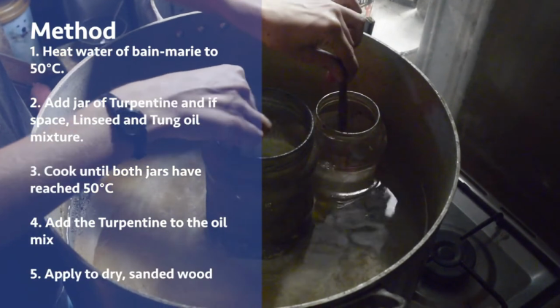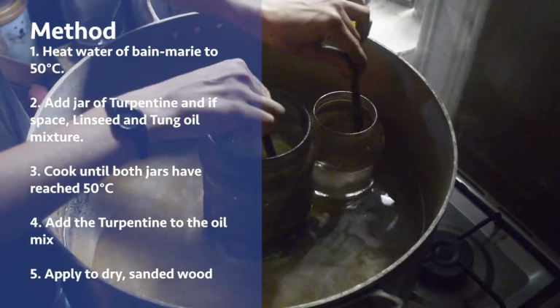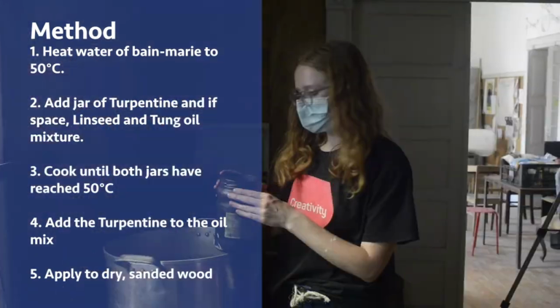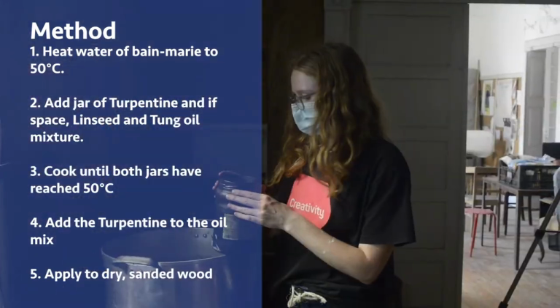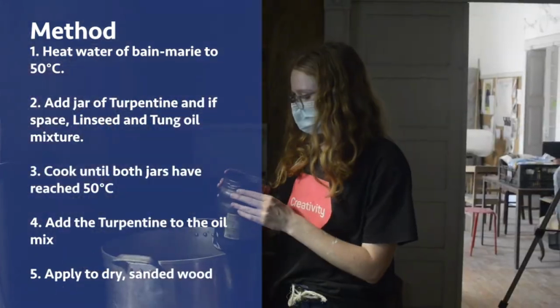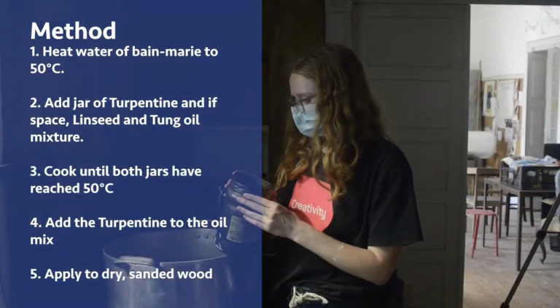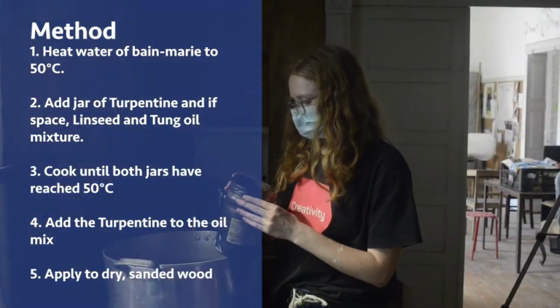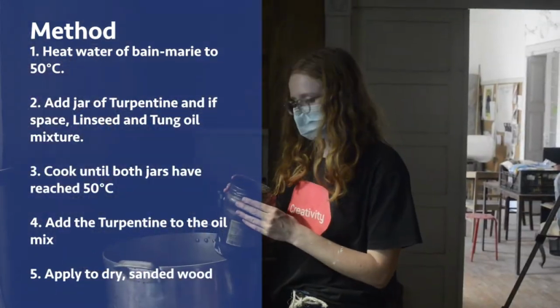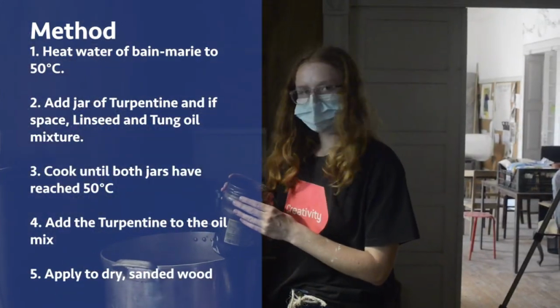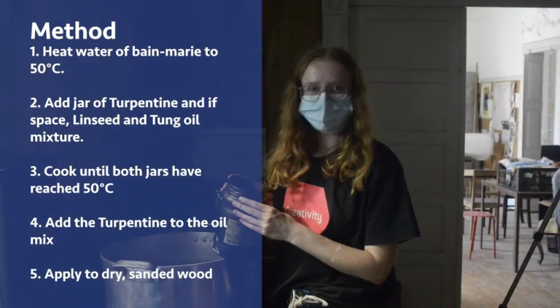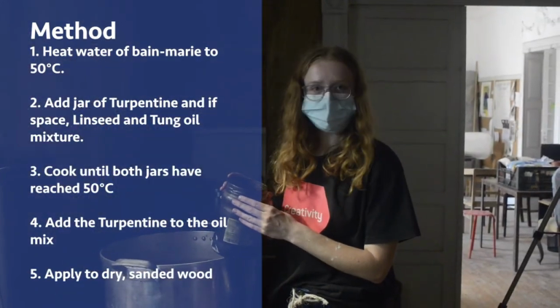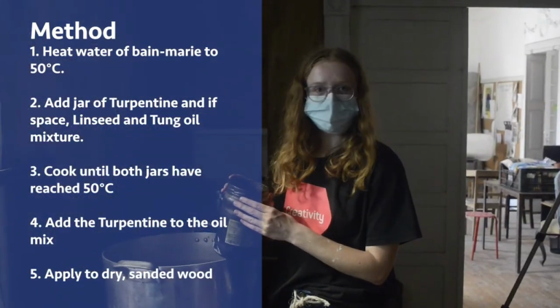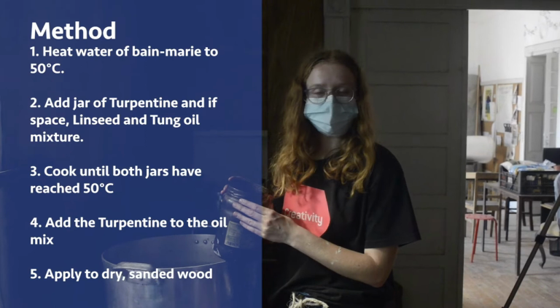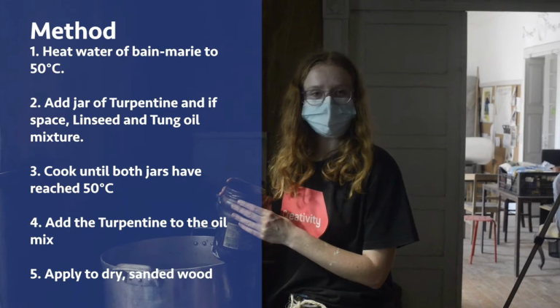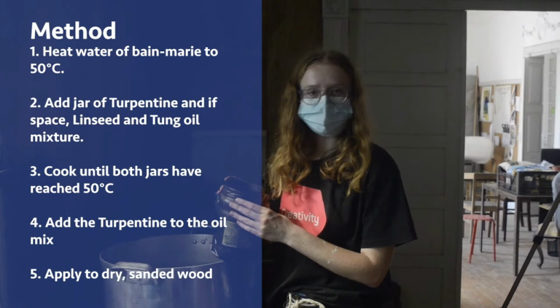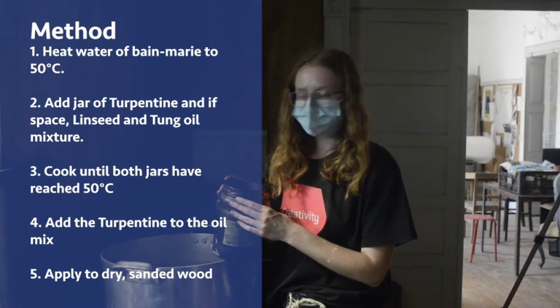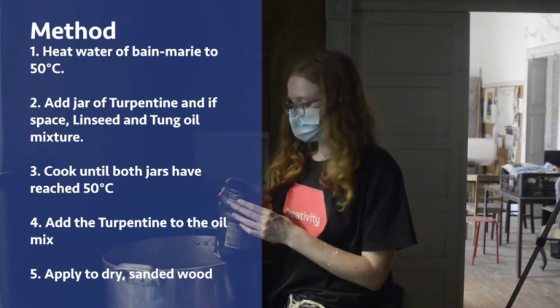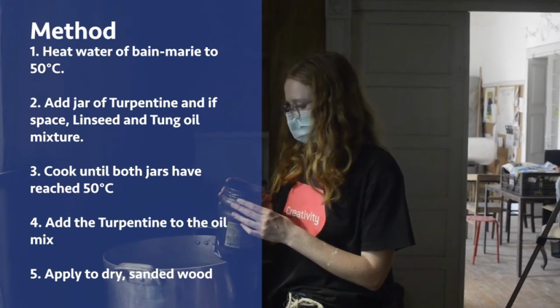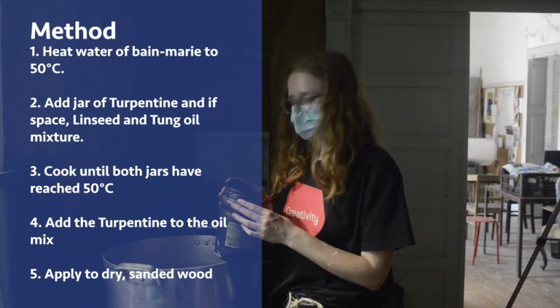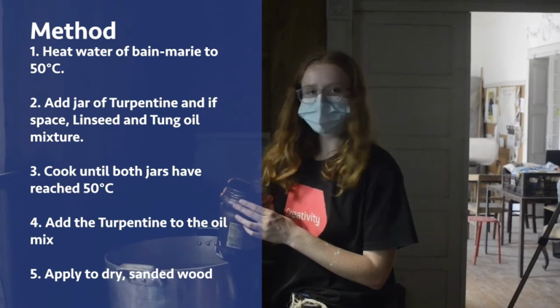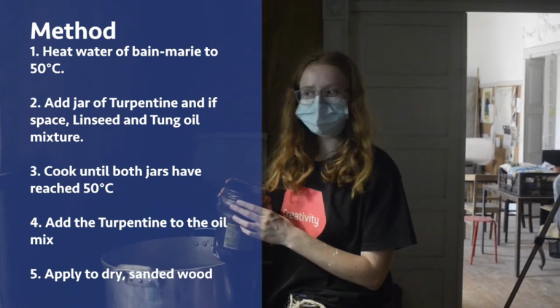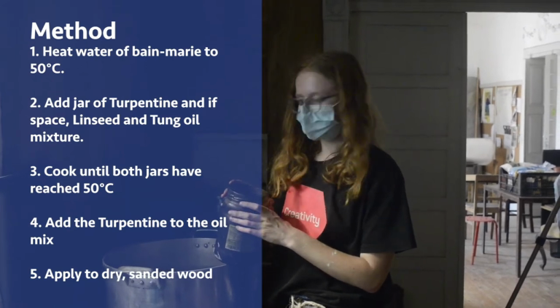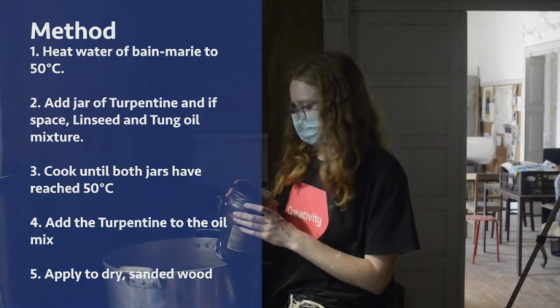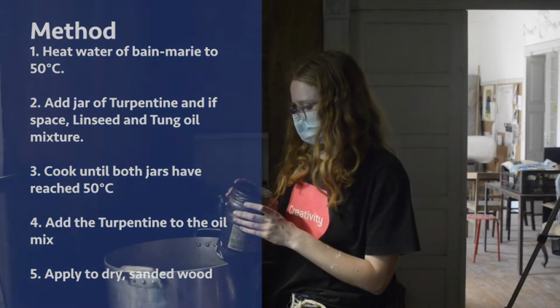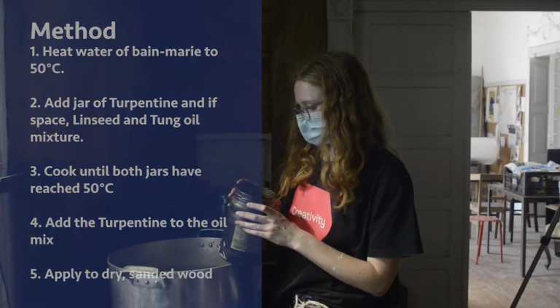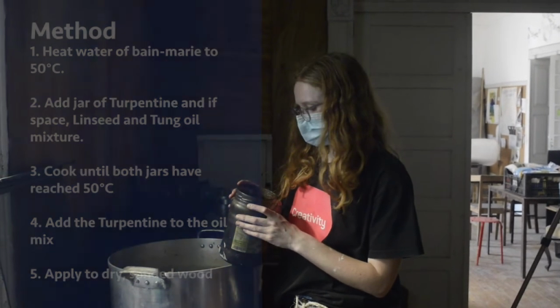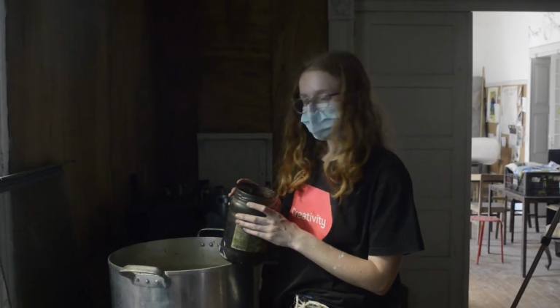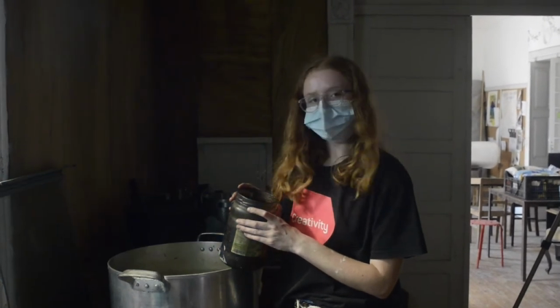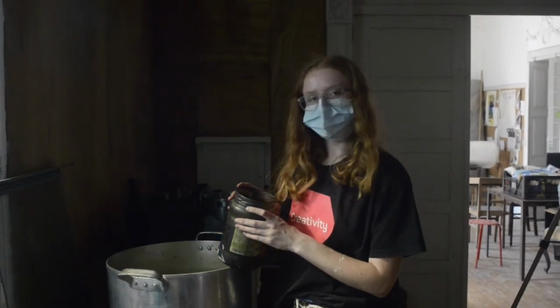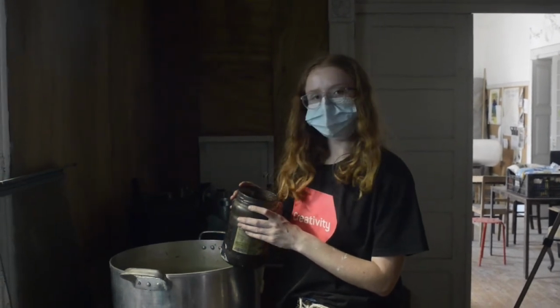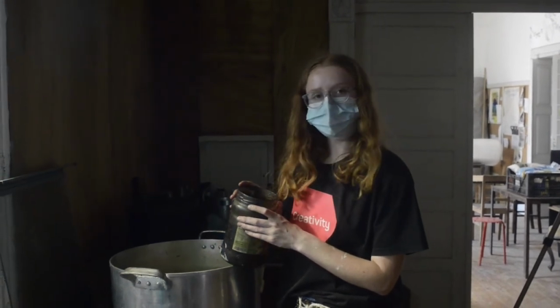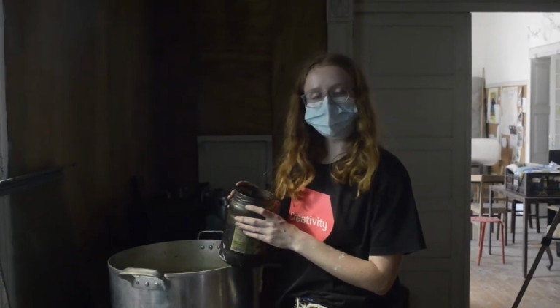We're done — we've mixed the three ingredients together and now it's ready to be applied to our wood.